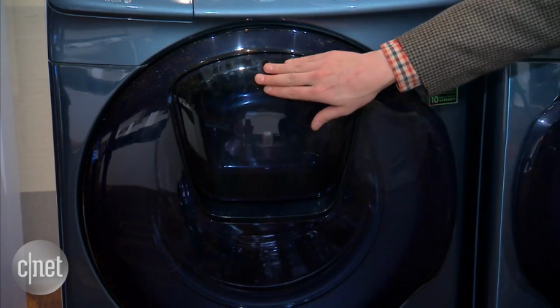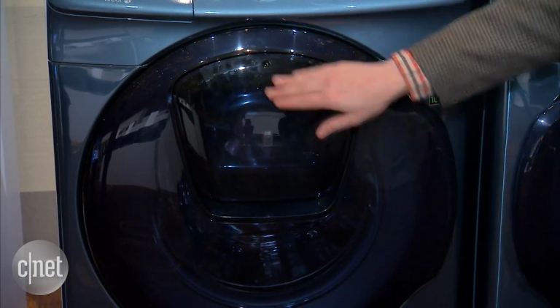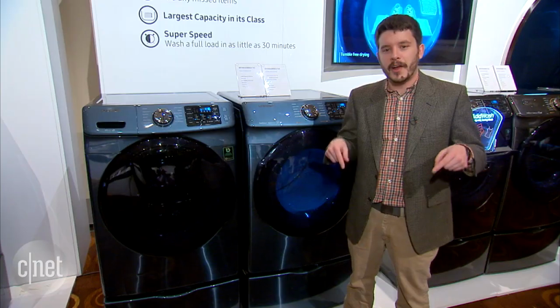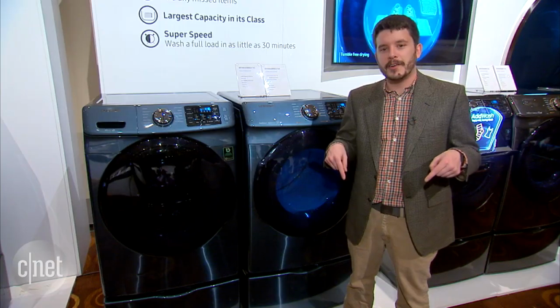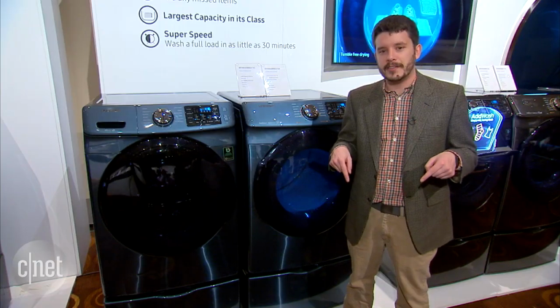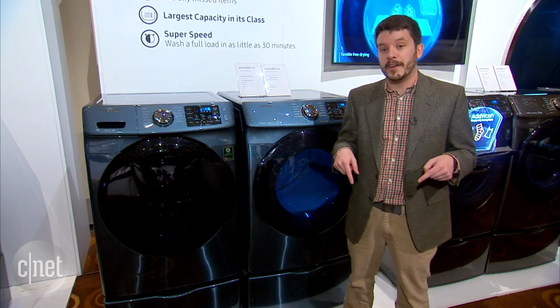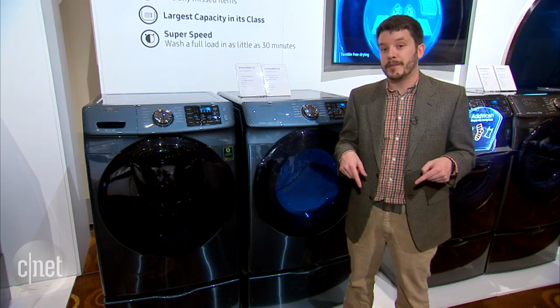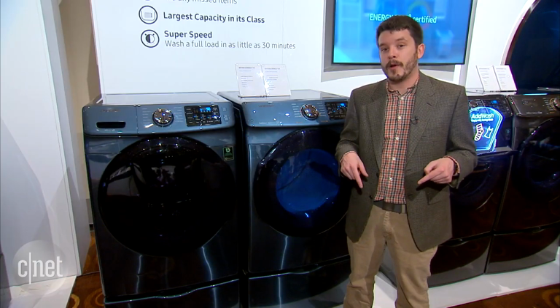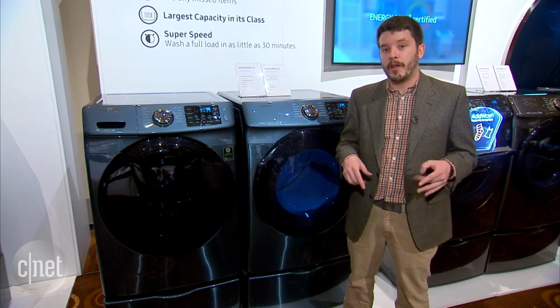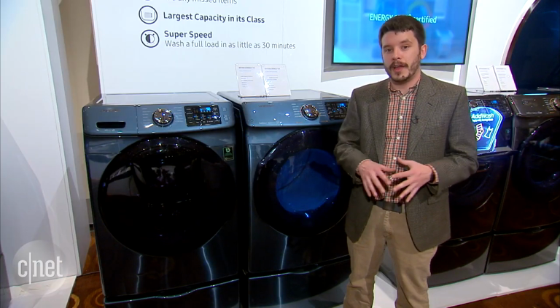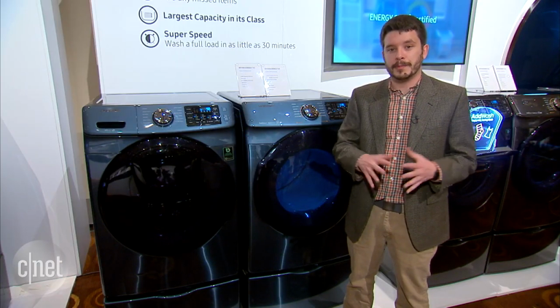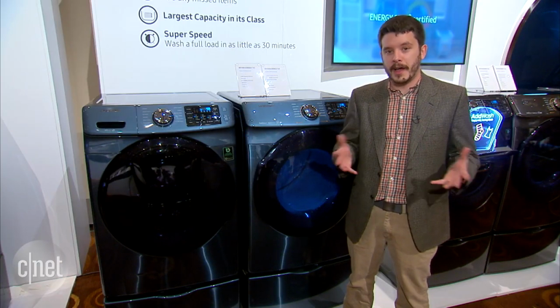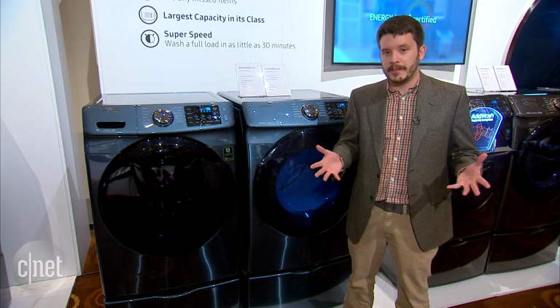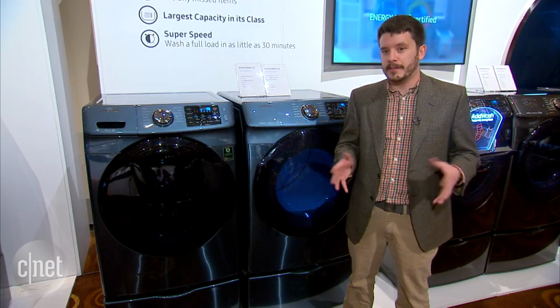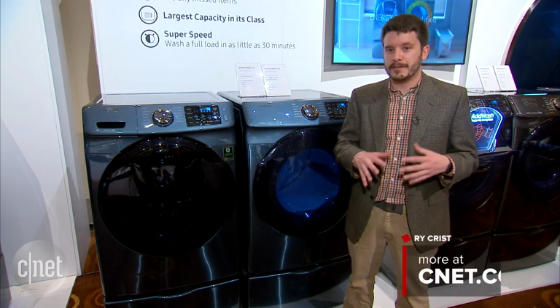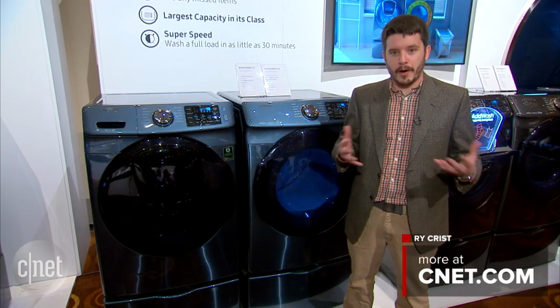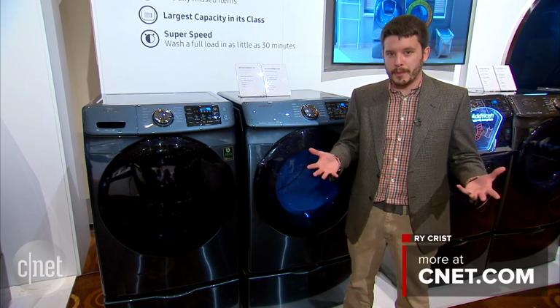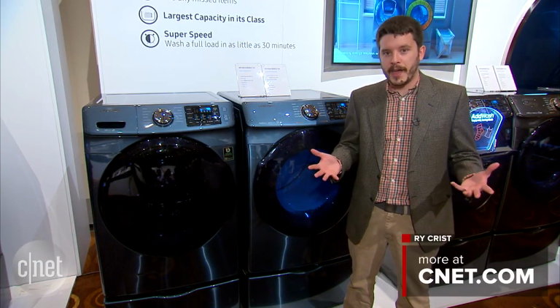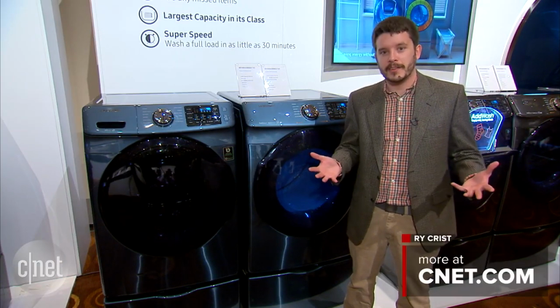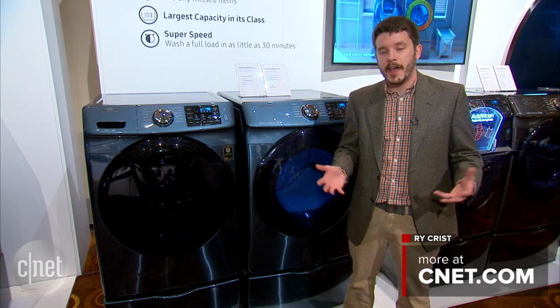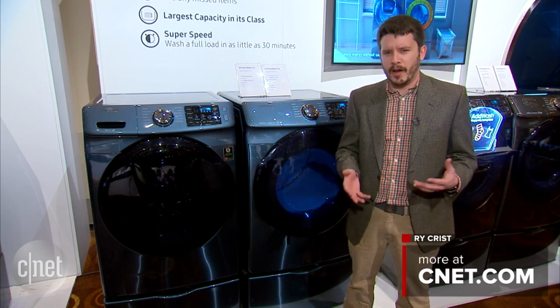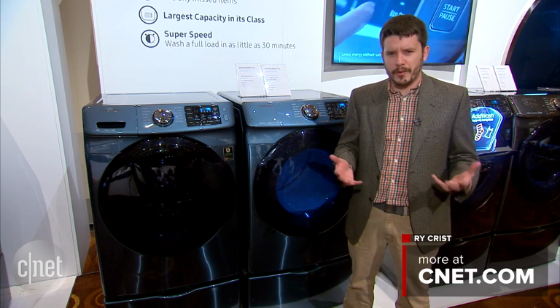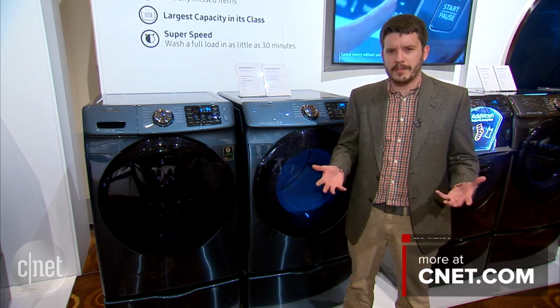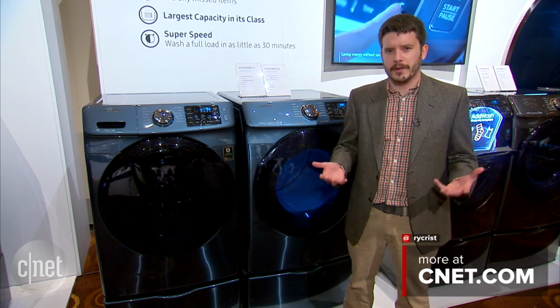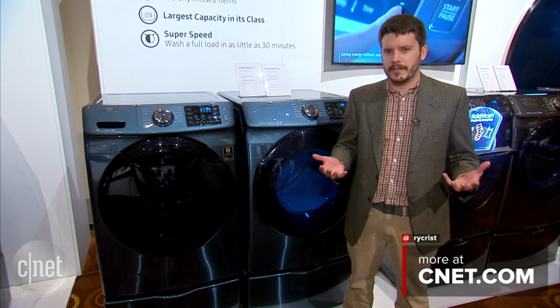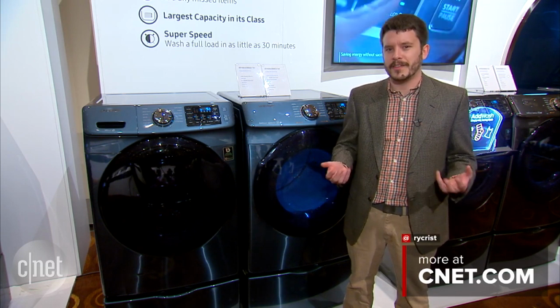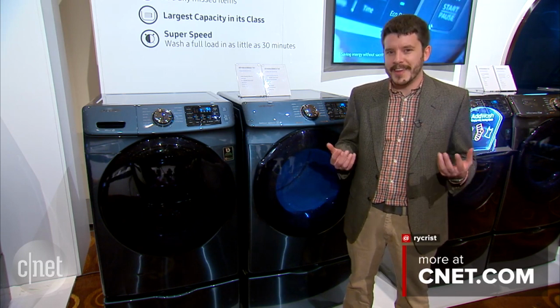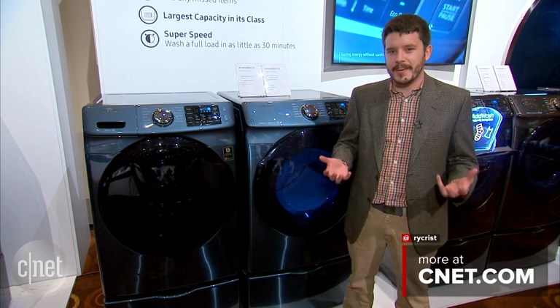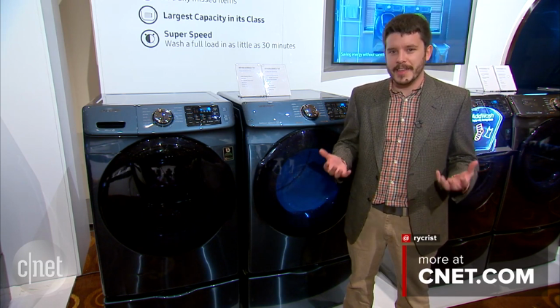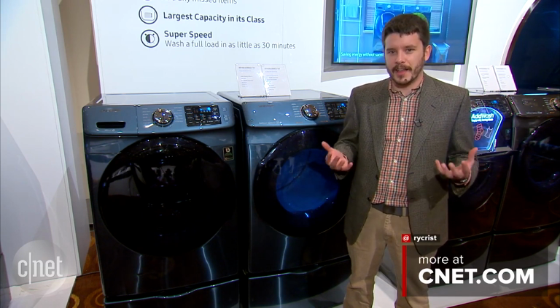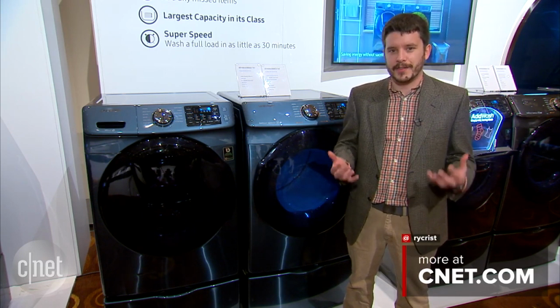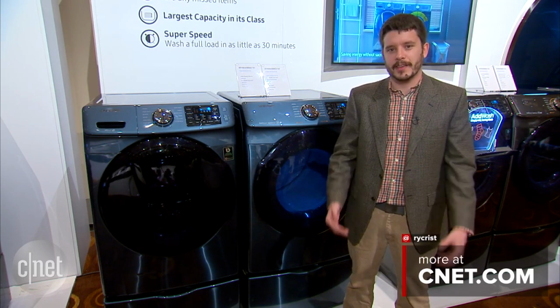Stay right here at CNET for more on all the latest appliances, smart home gadgets, and all the rest of the great stuff here in Las Vegas.